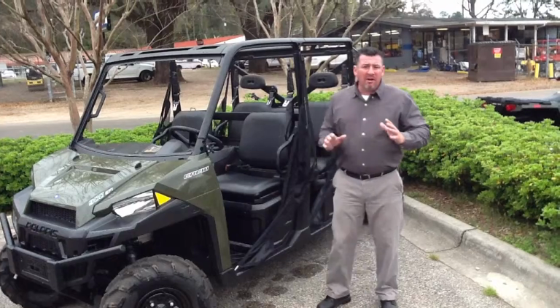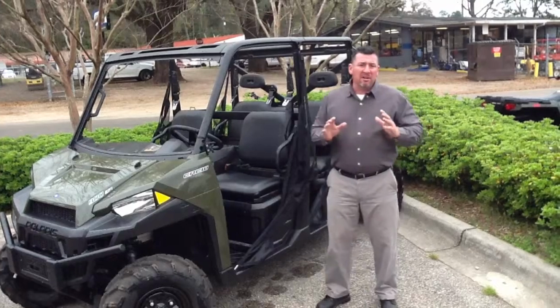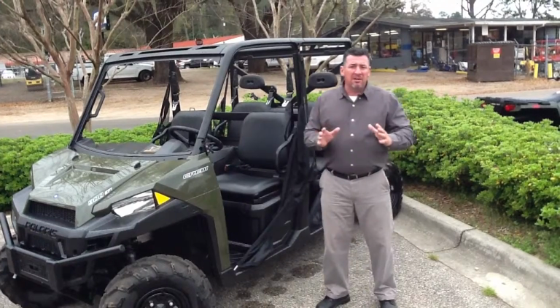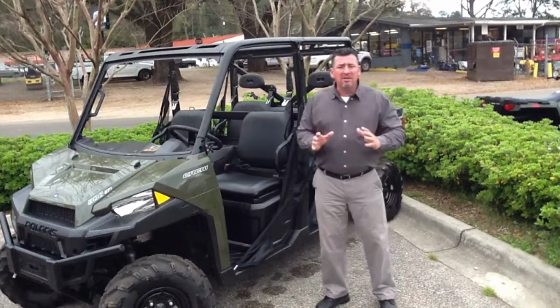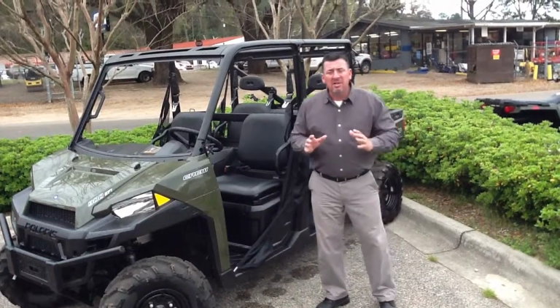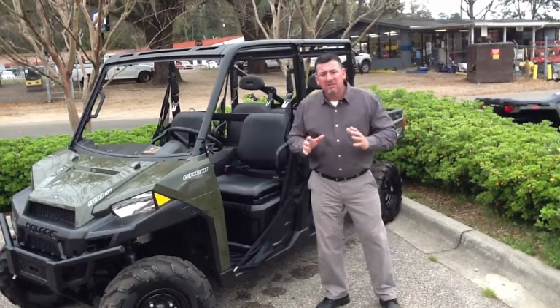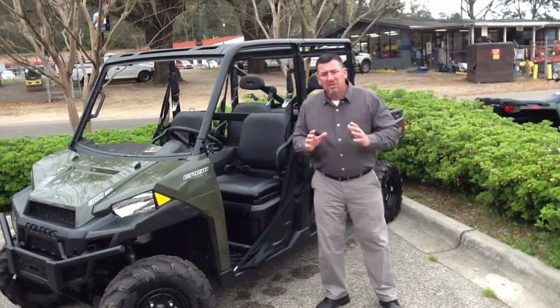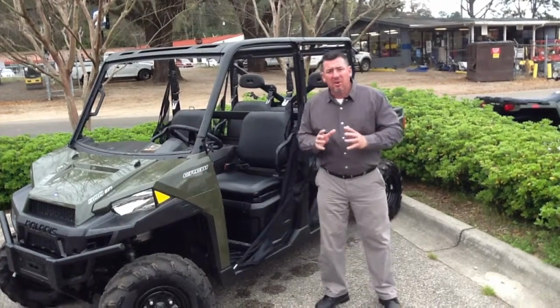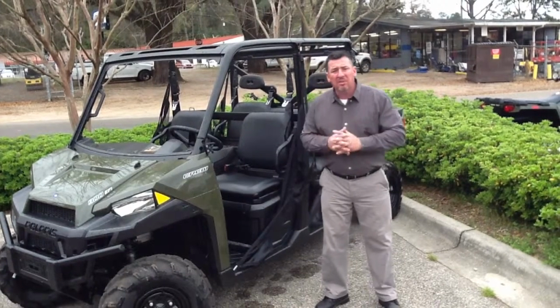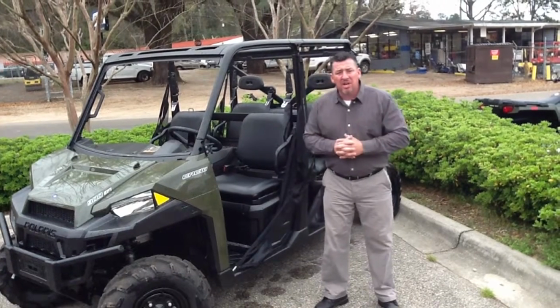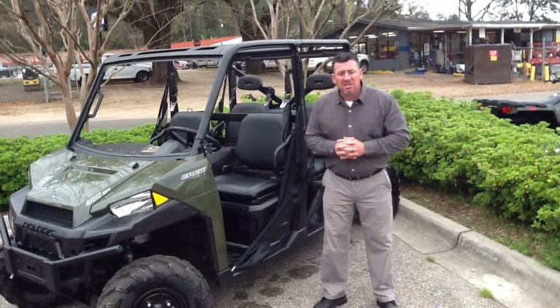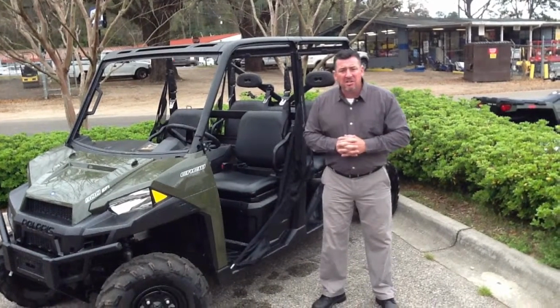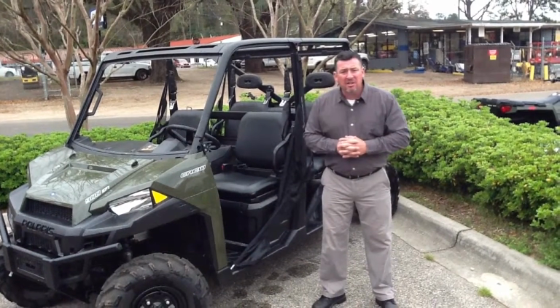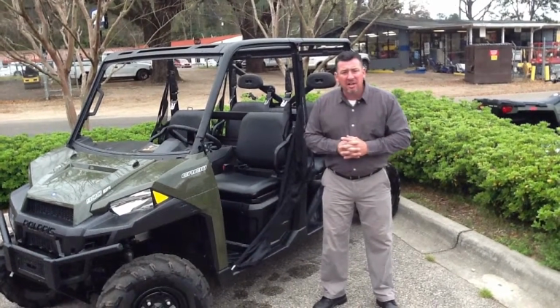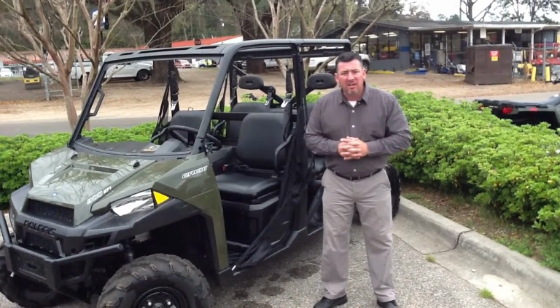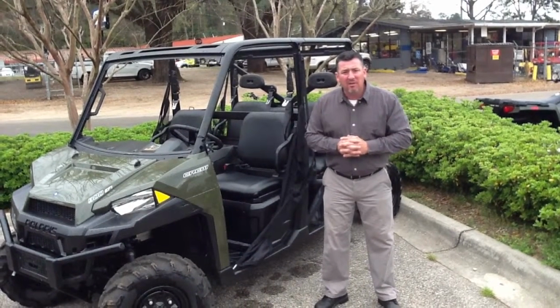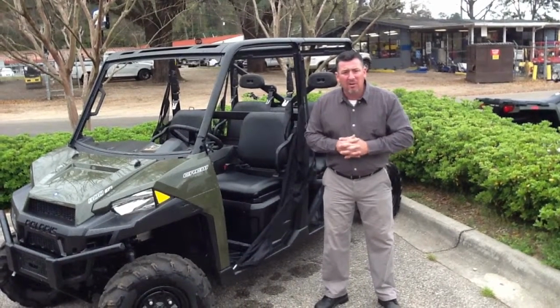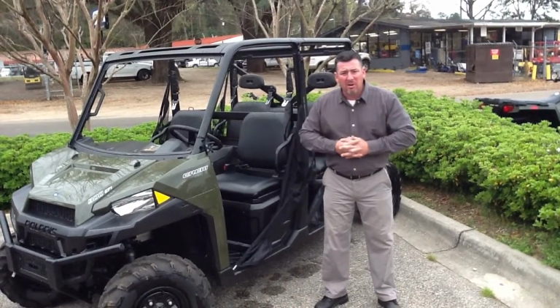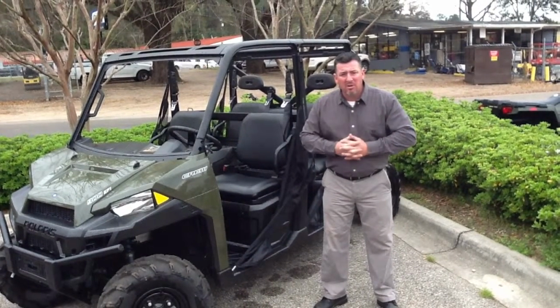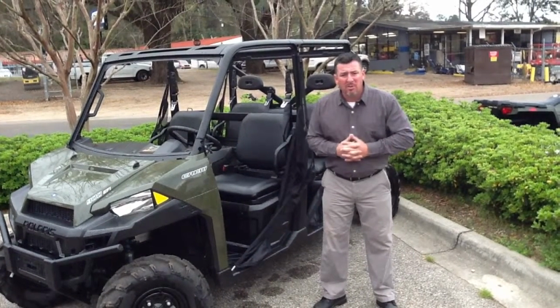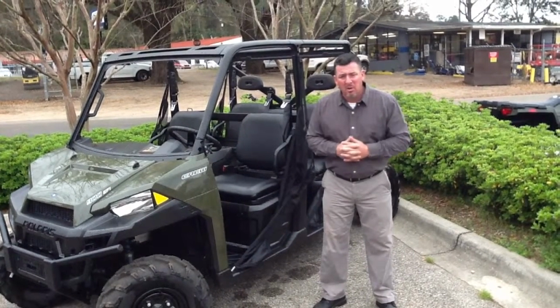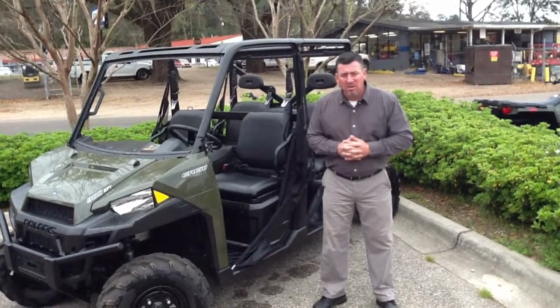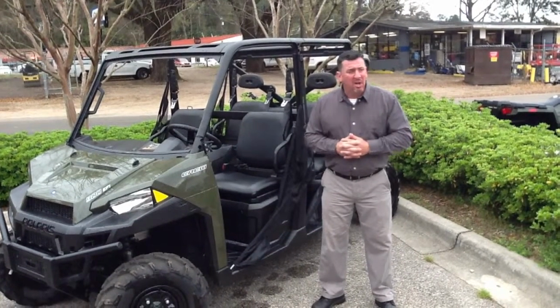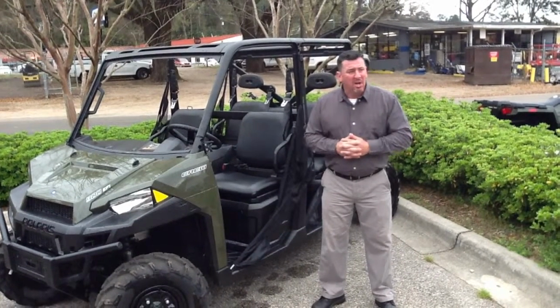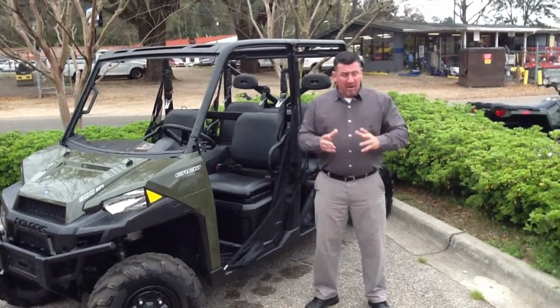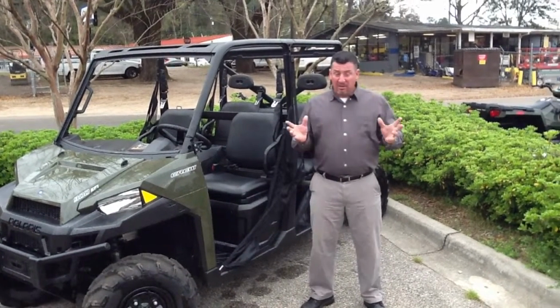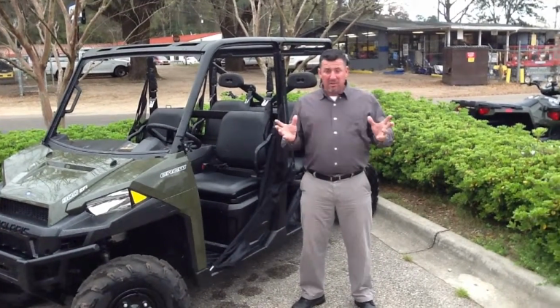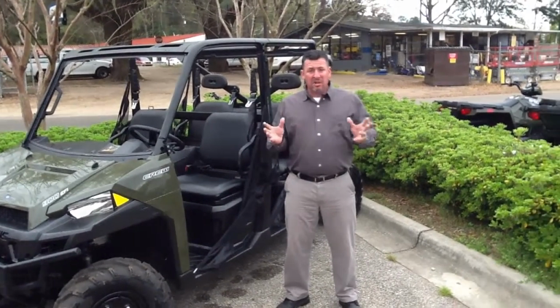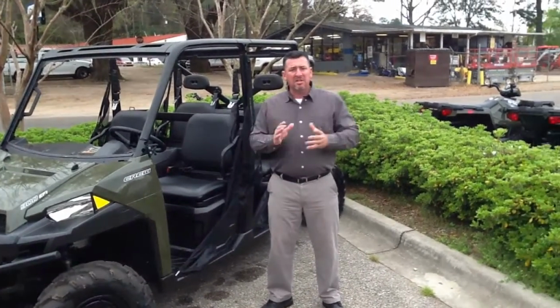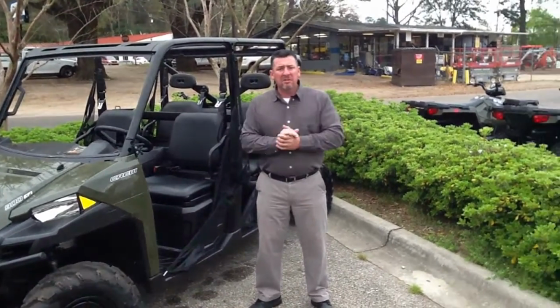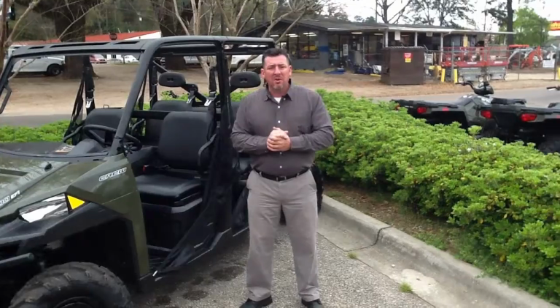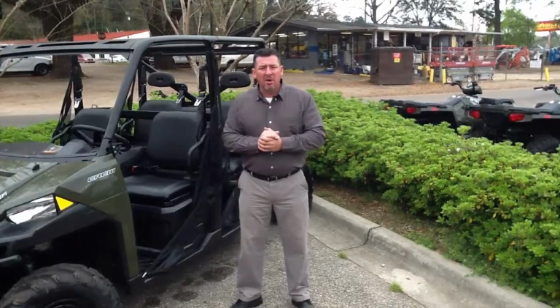Just want to remind everyone we're having a huge inventory reduction sale here at Florida Motorsports. We have a little too much inventory.